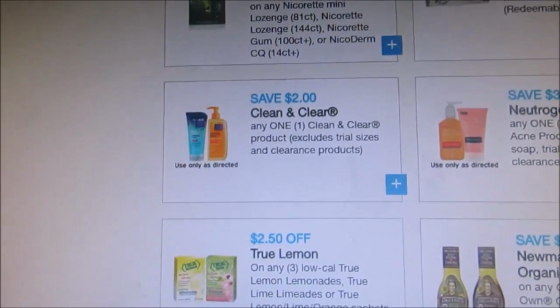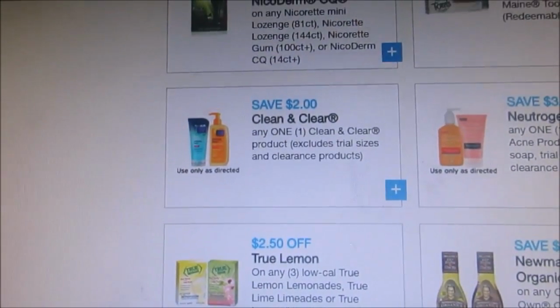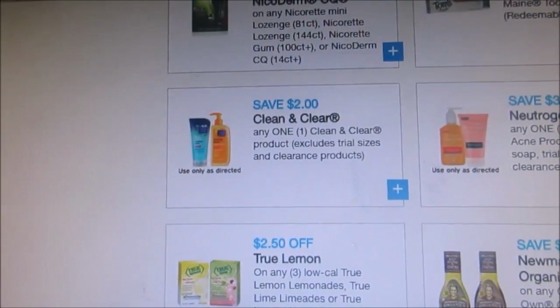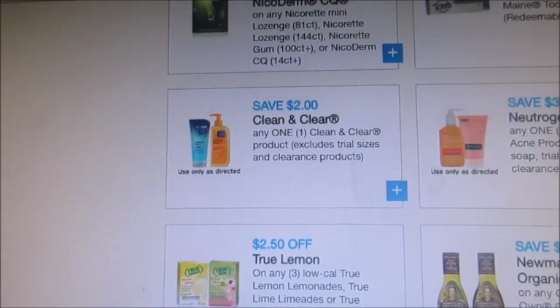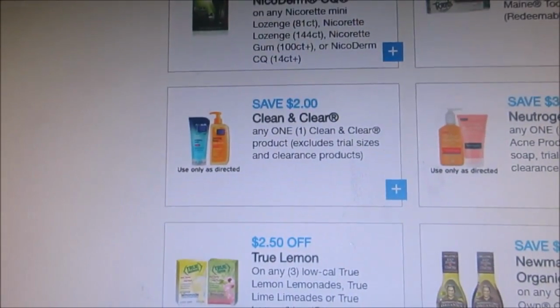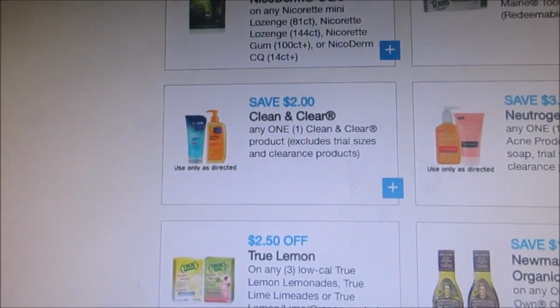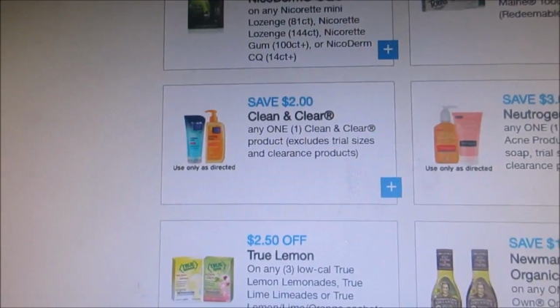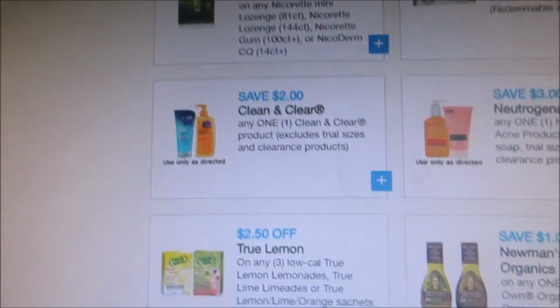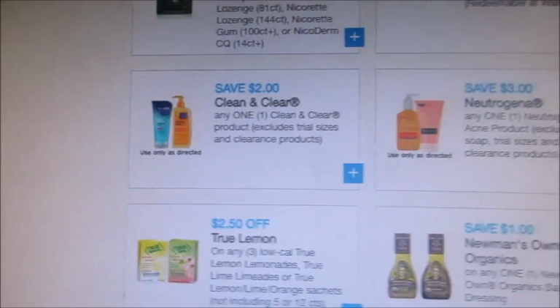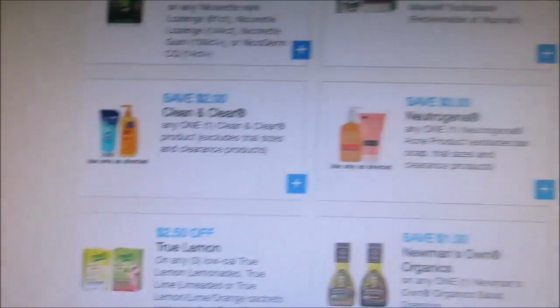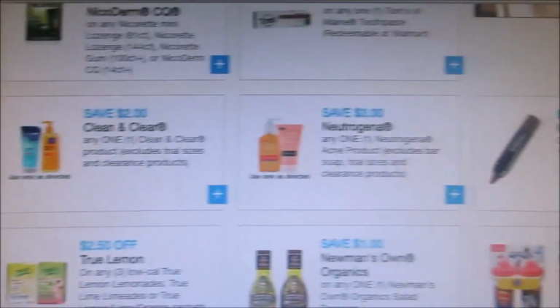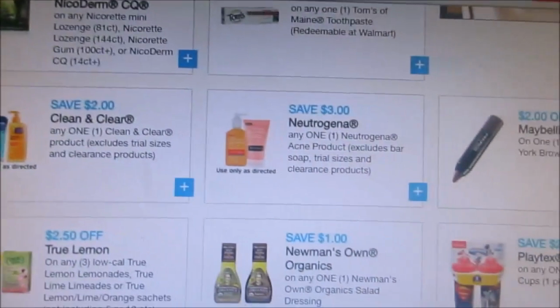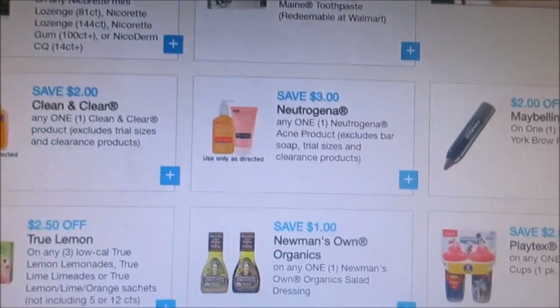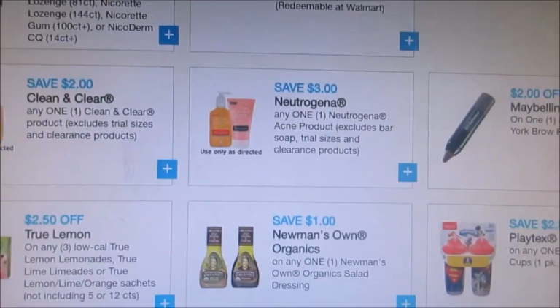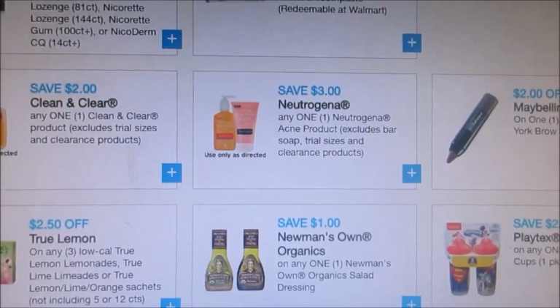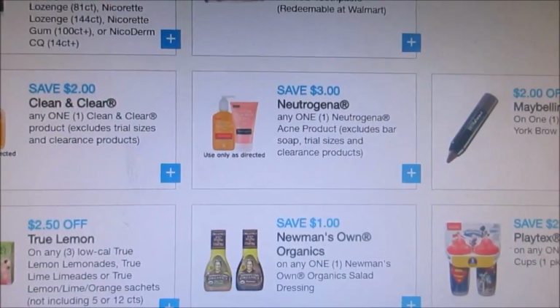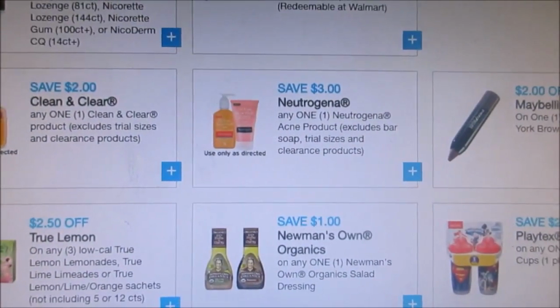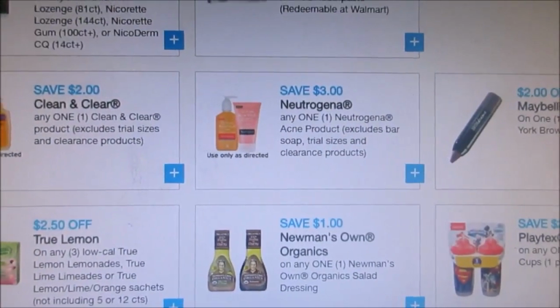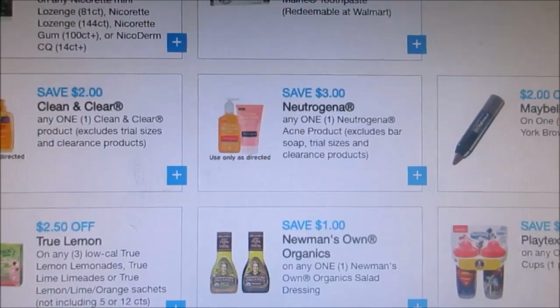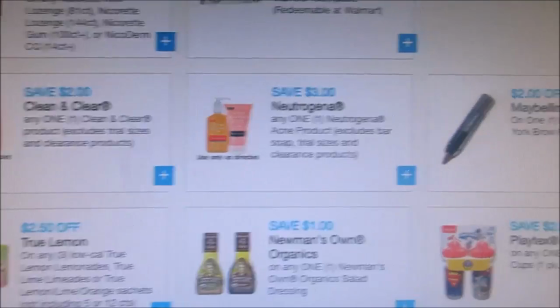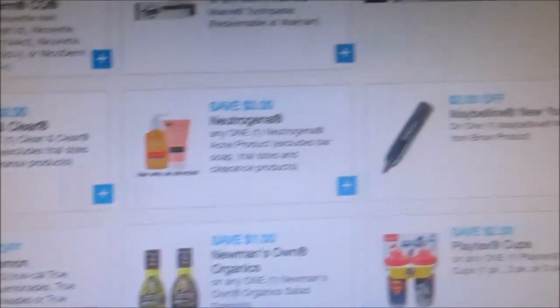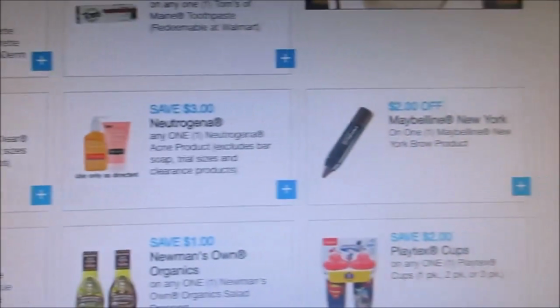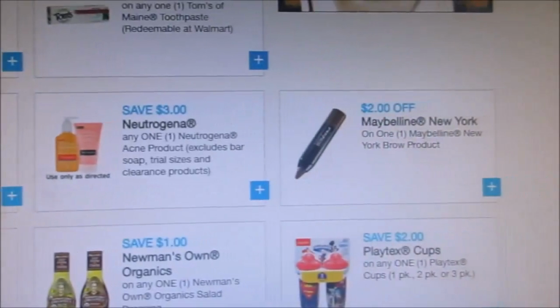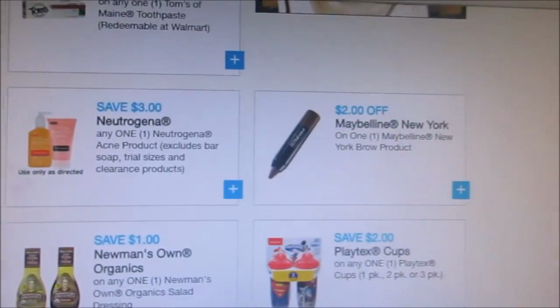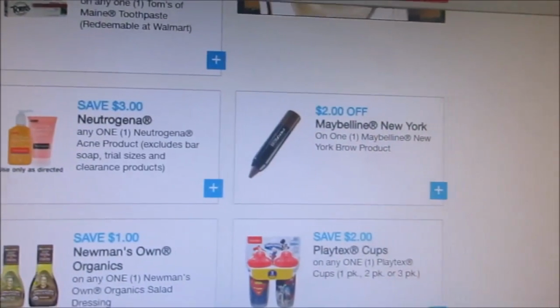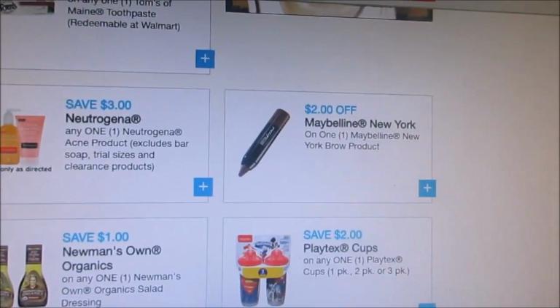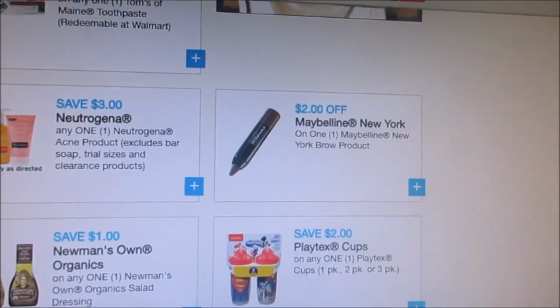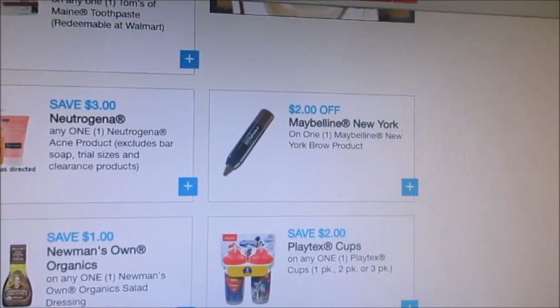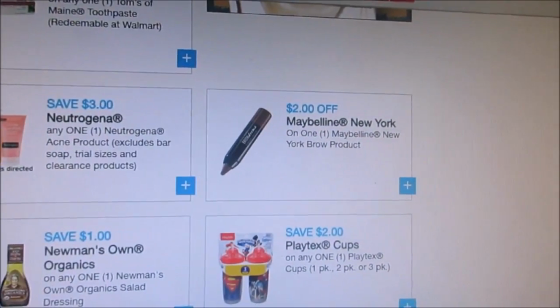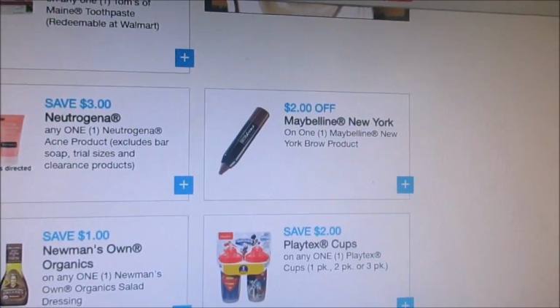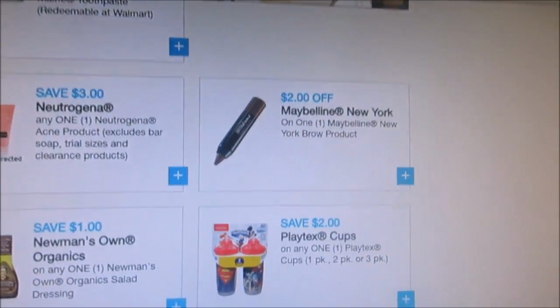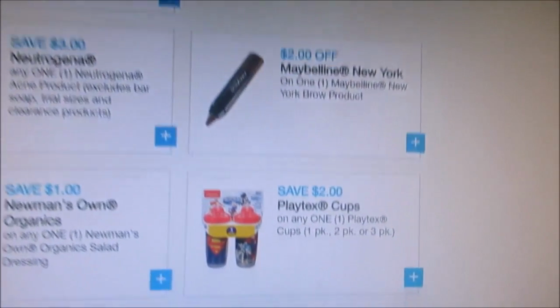They have a $2 off Clean & Clear, $3 off Neutrogena, and $2 off Maybelline.